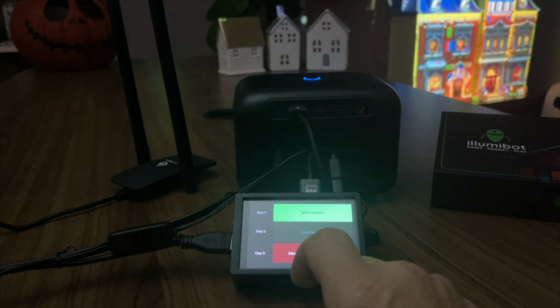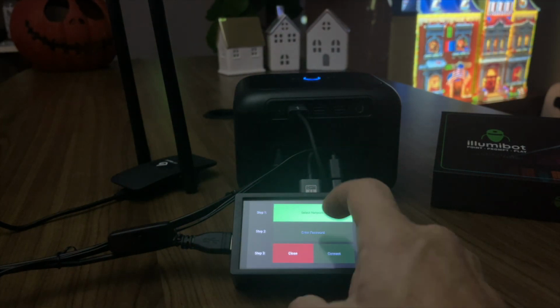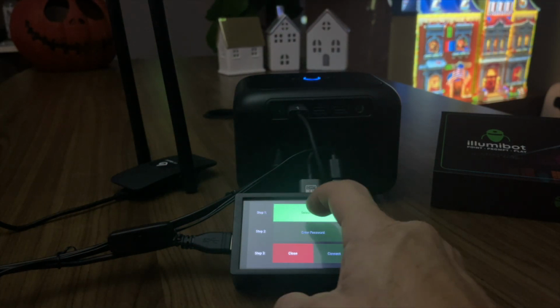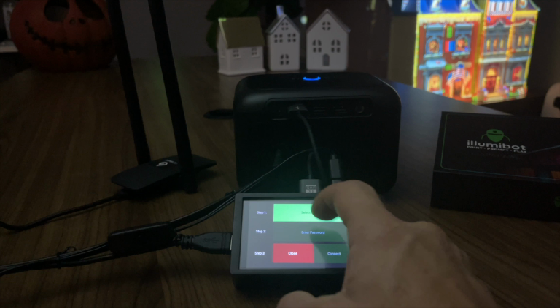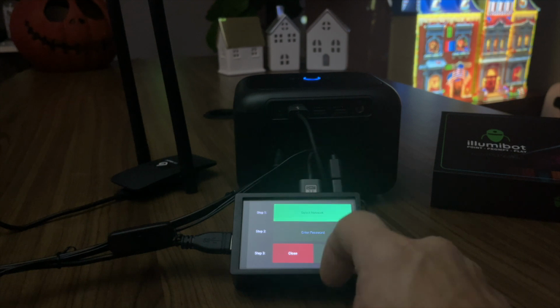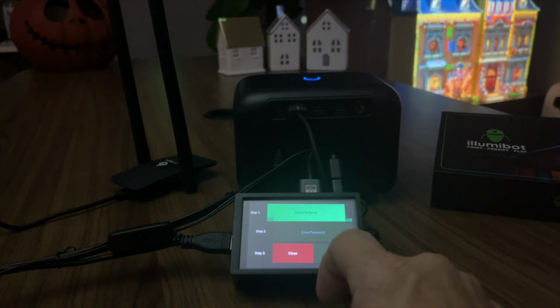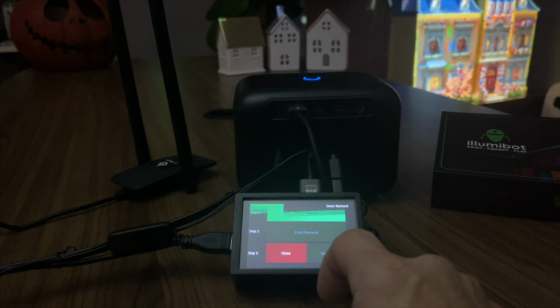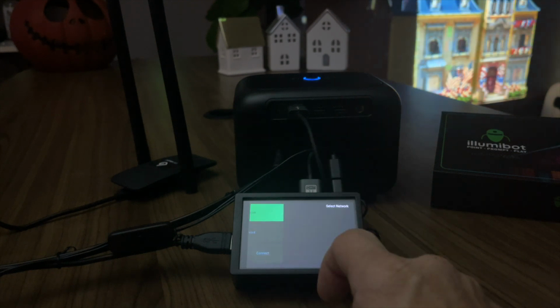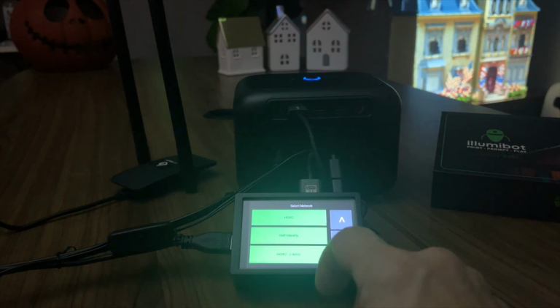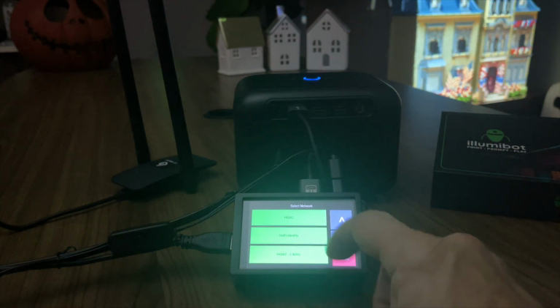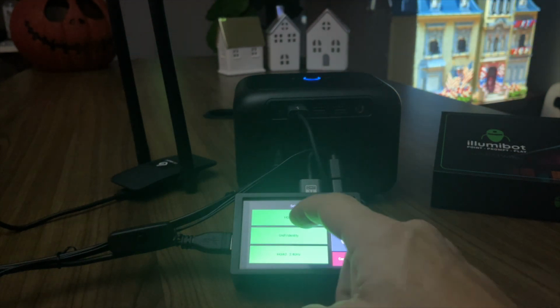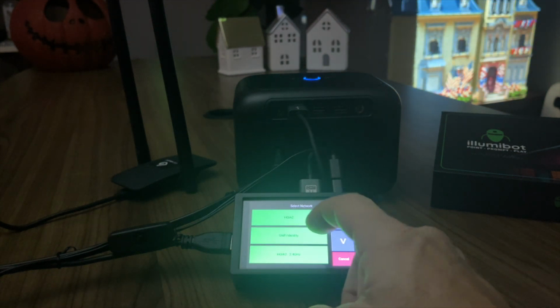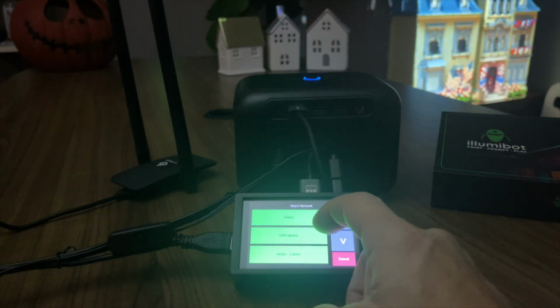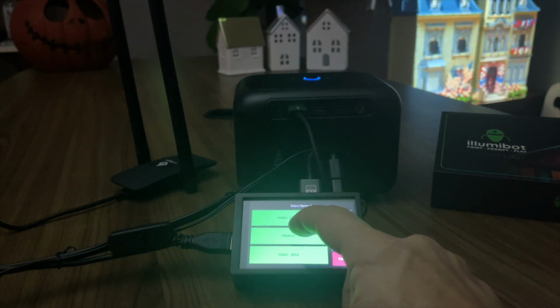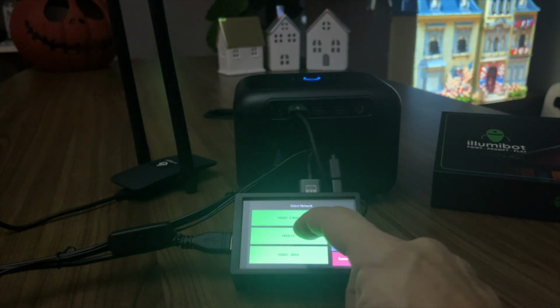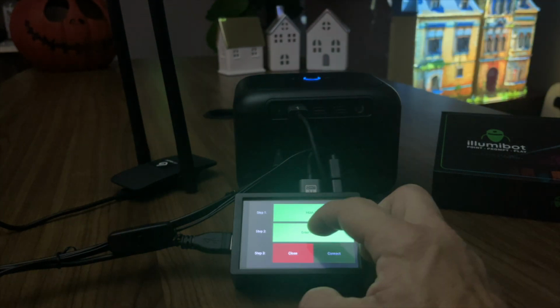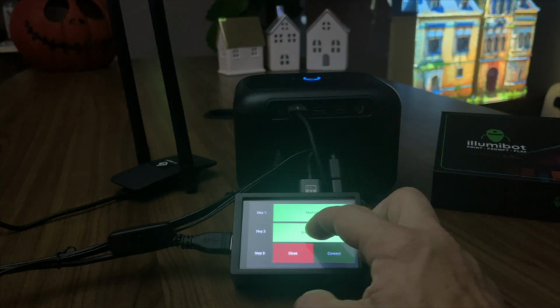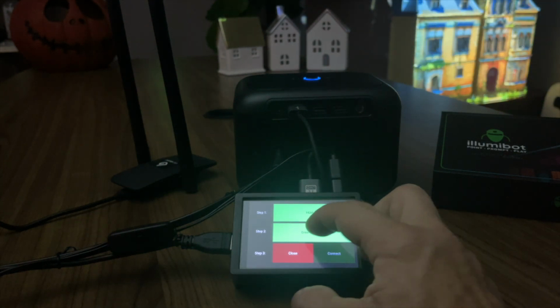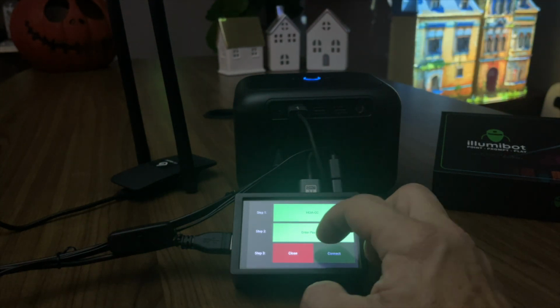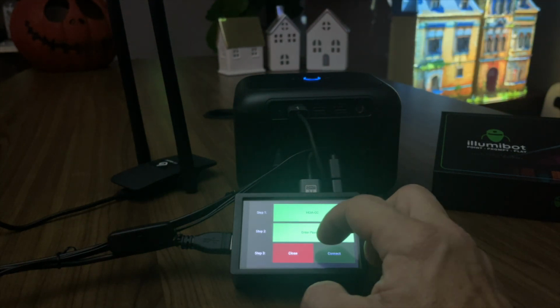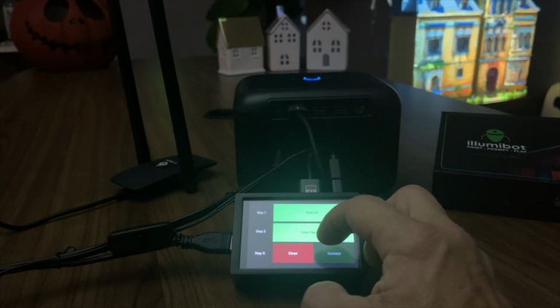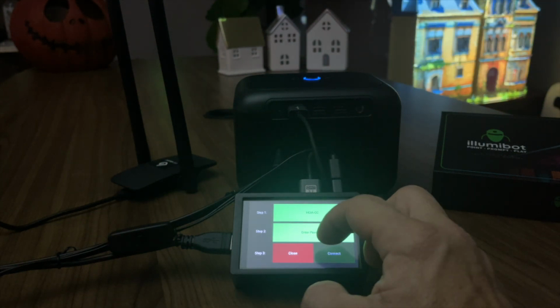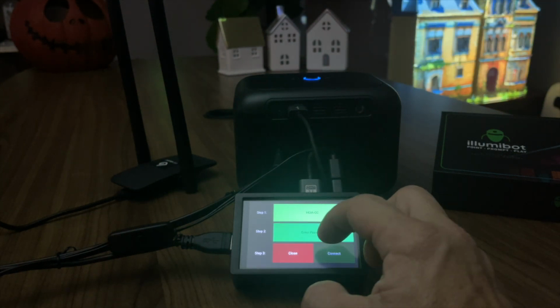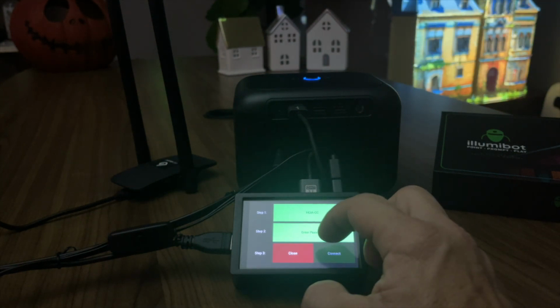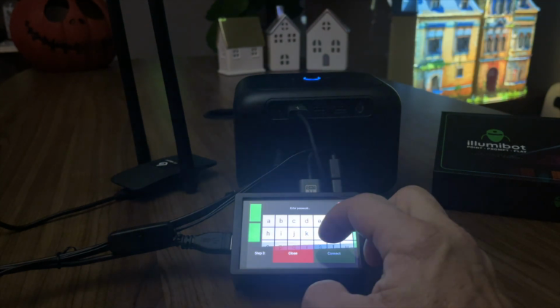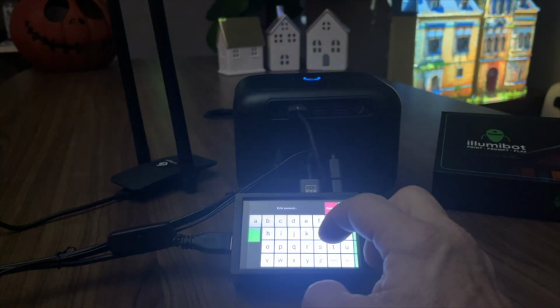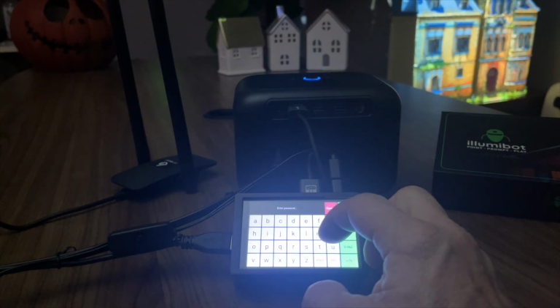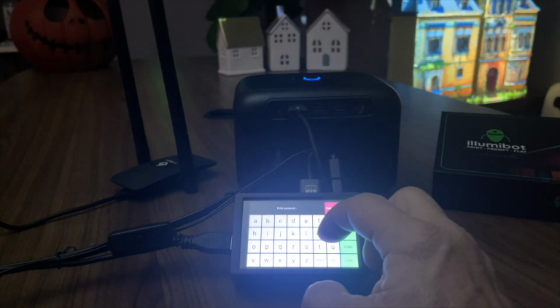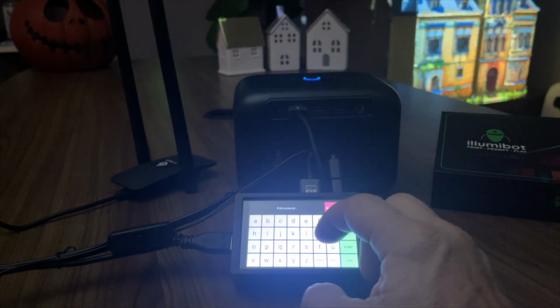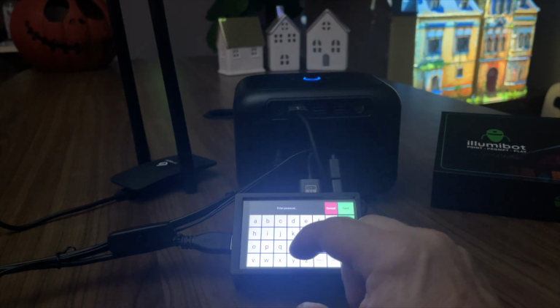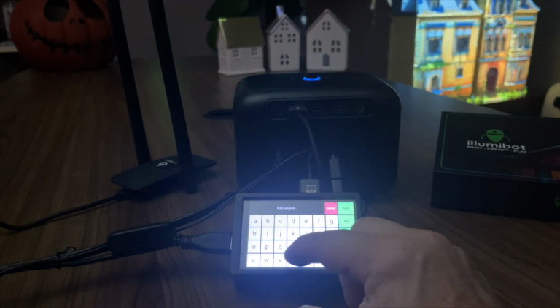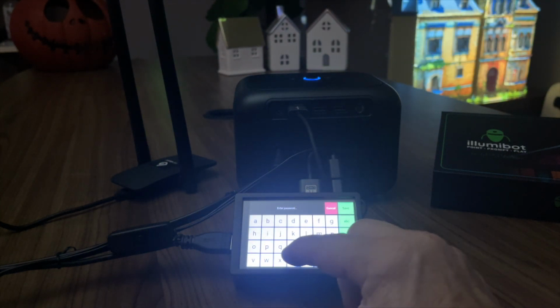Select your Wi-Fi, enter your password, and choose connect.